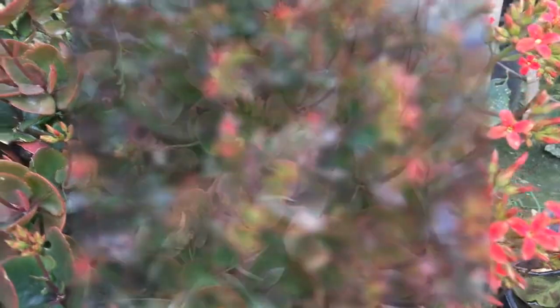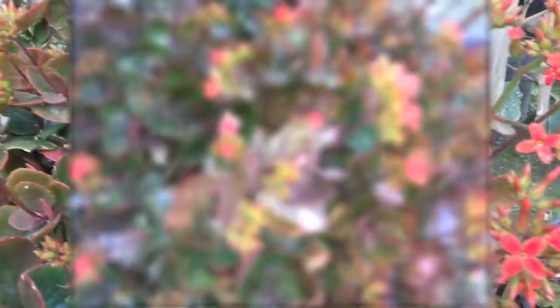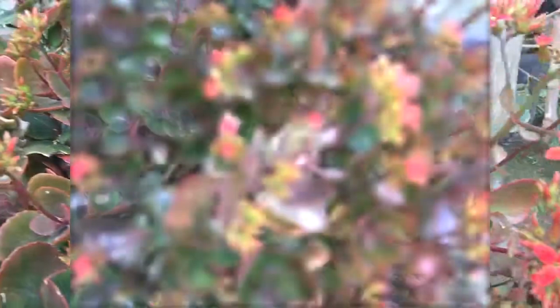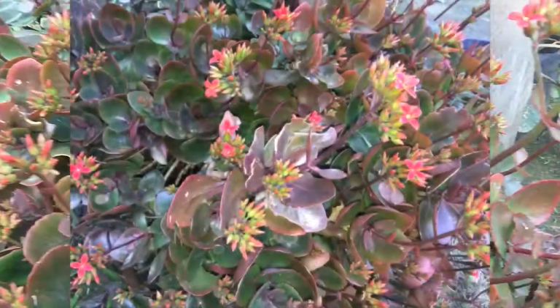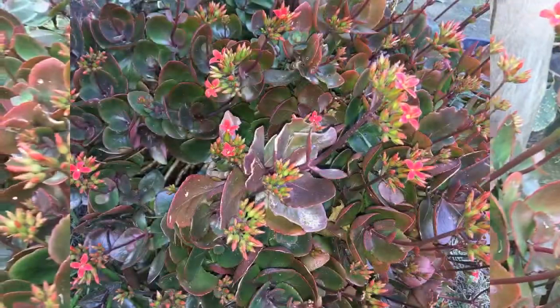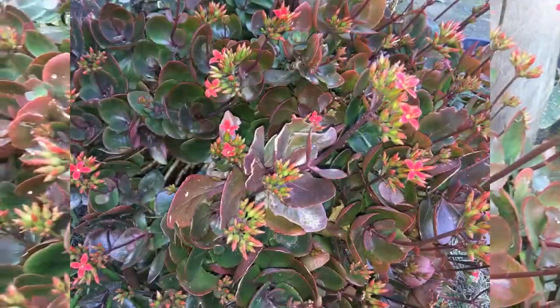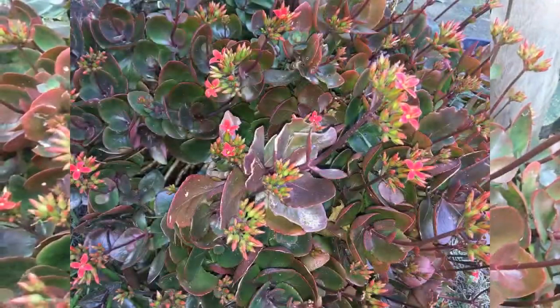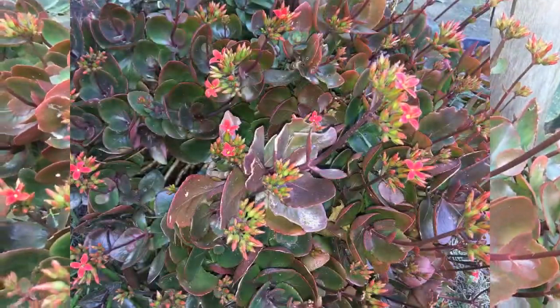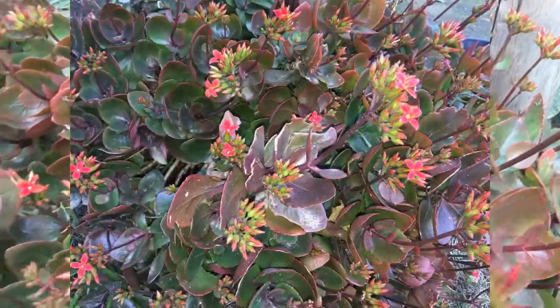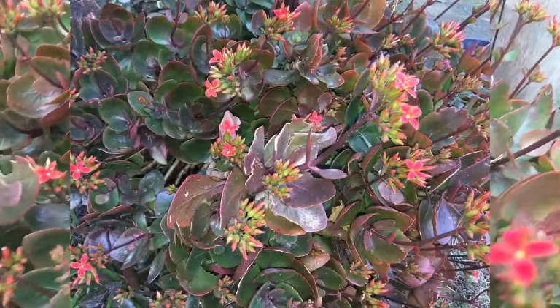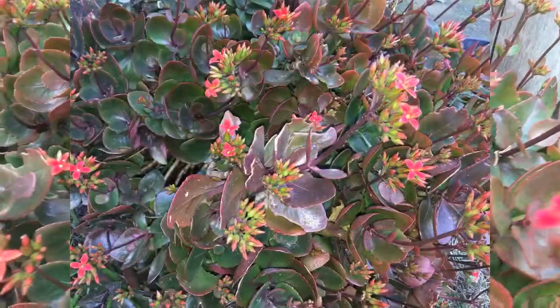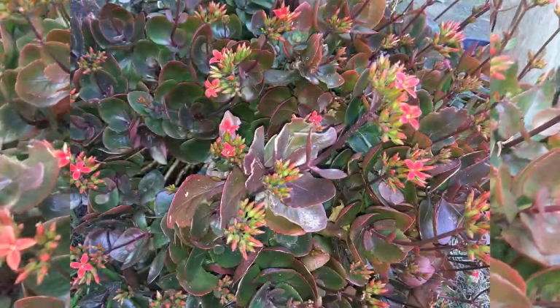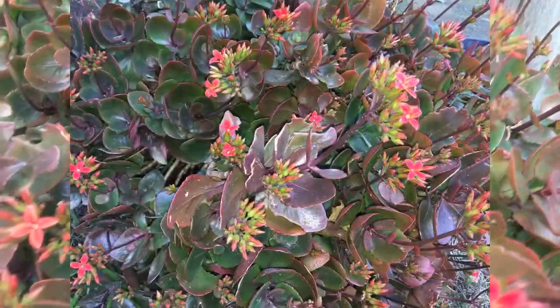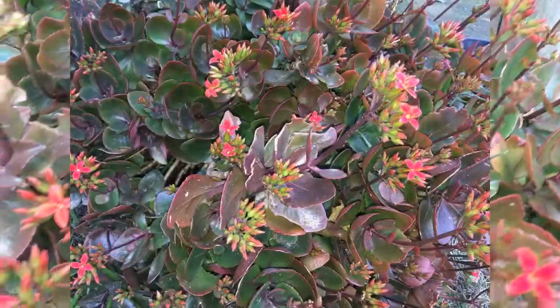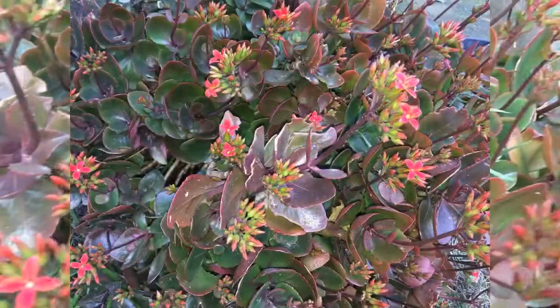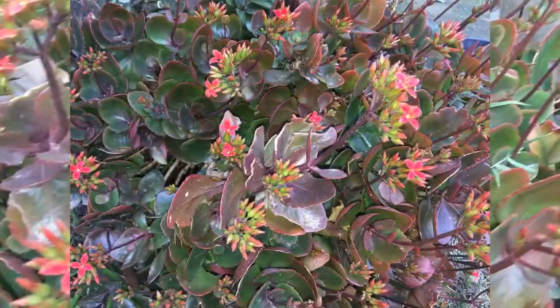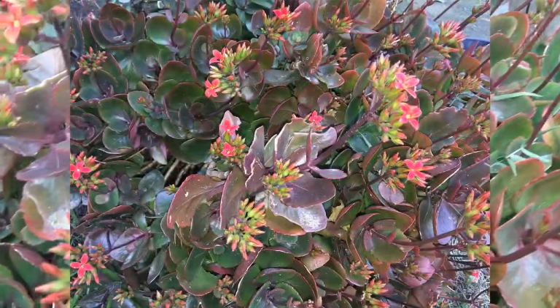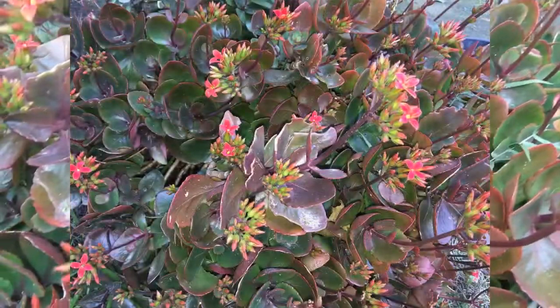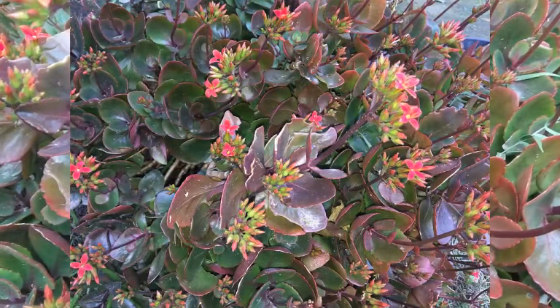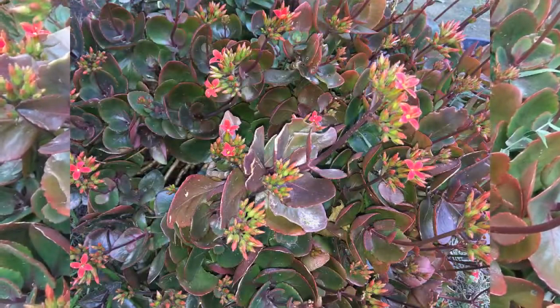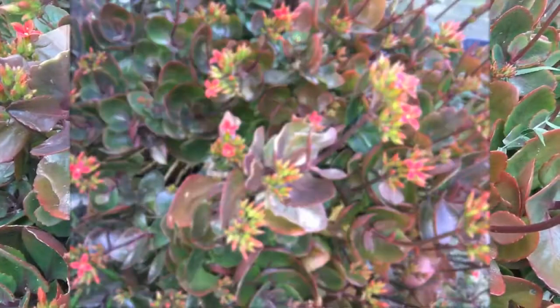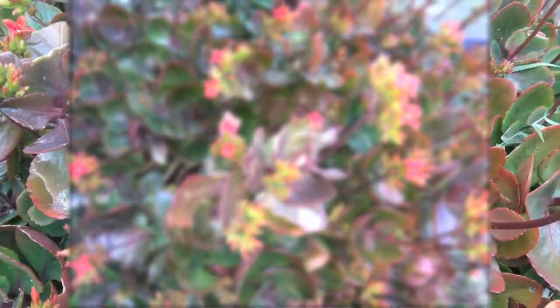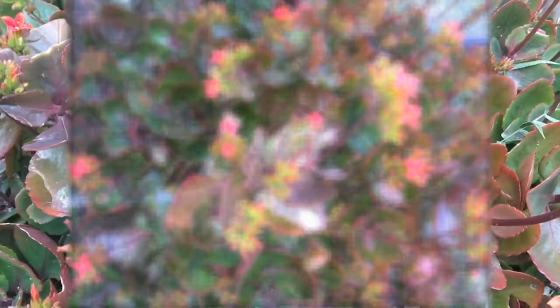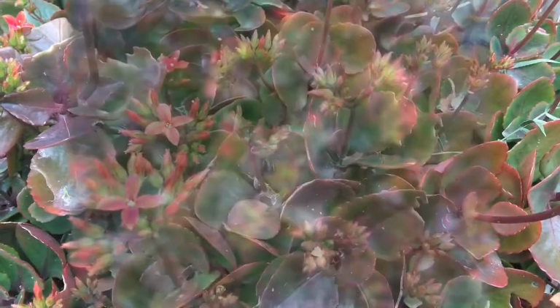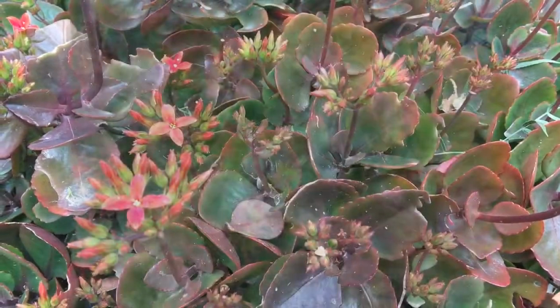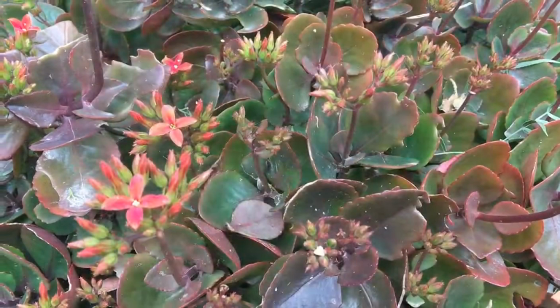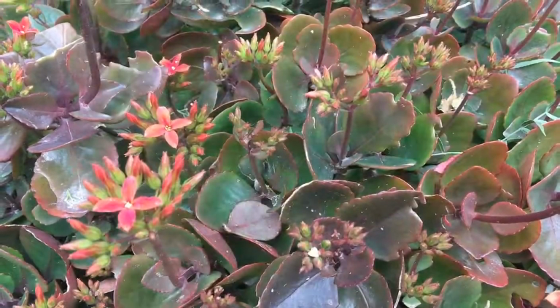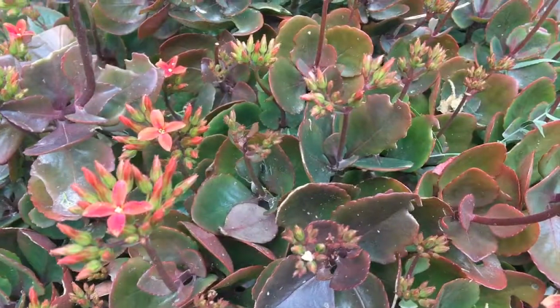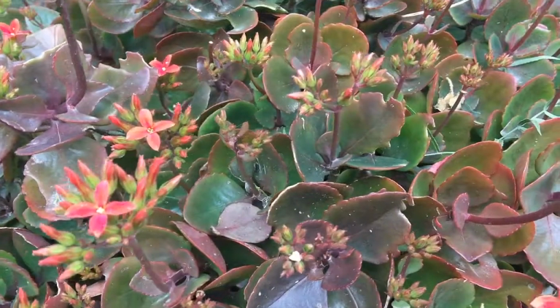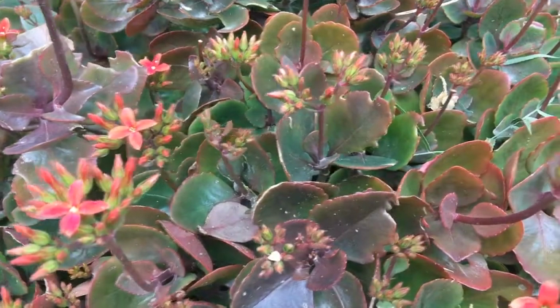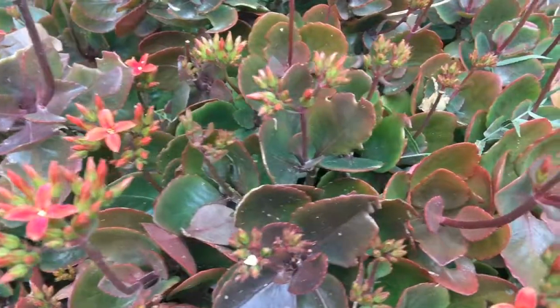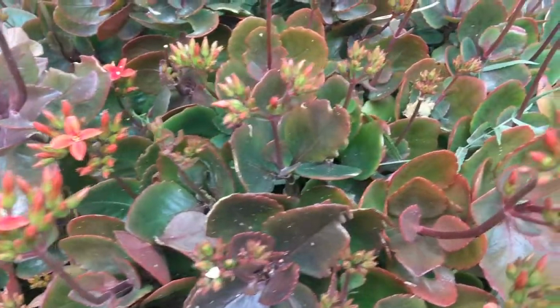Existen ahora muchas otras especies, algunas más pequeñas, otras que florecen en diferentes épocas del año.